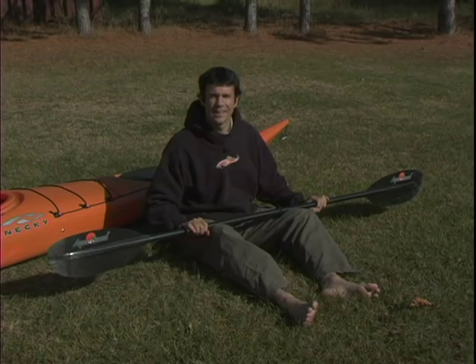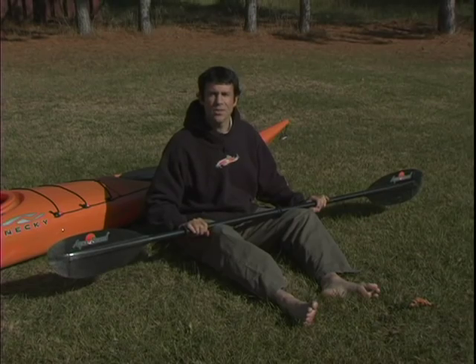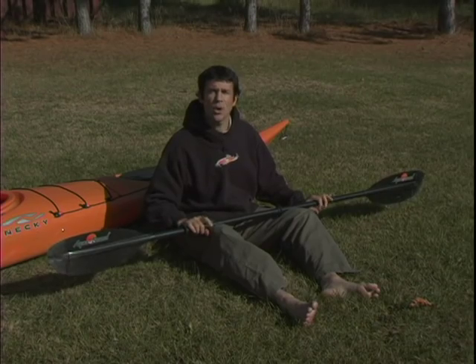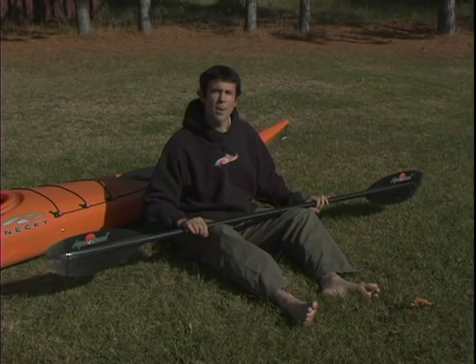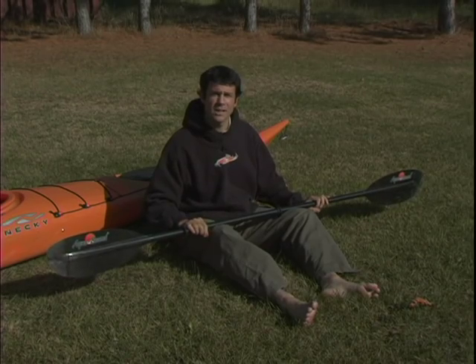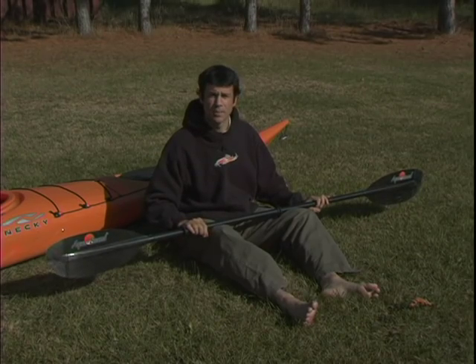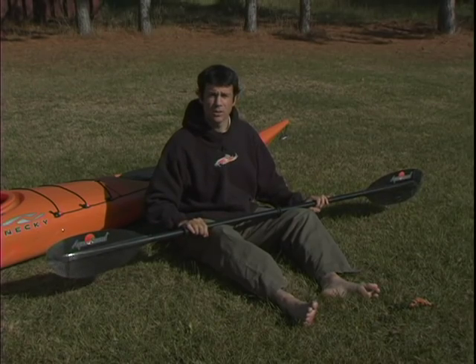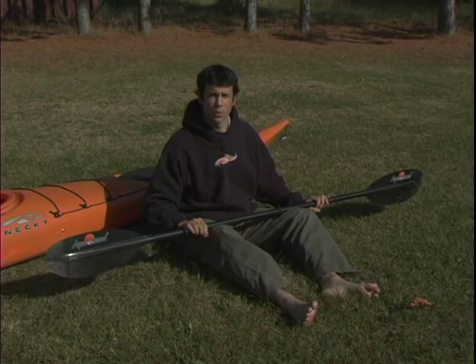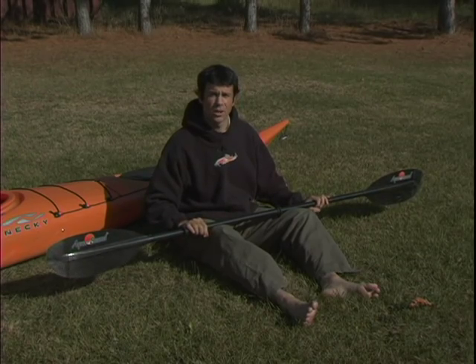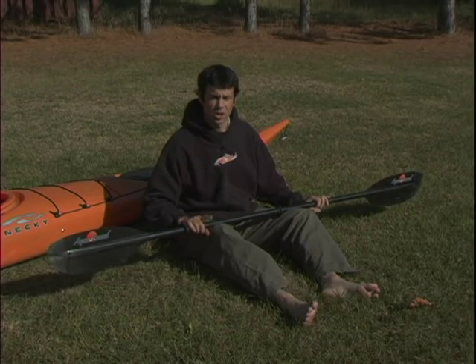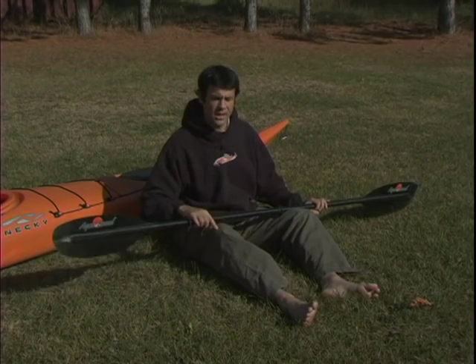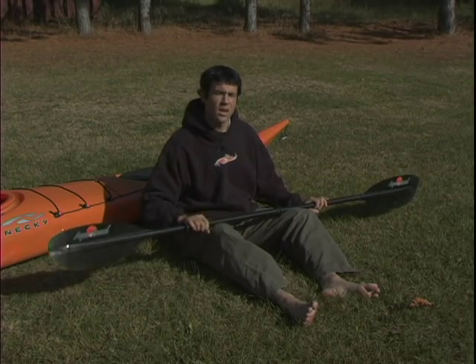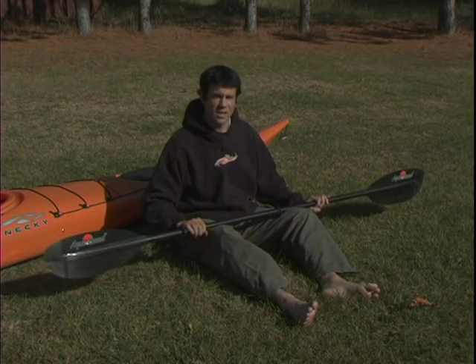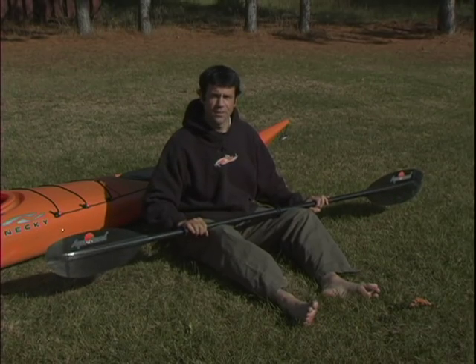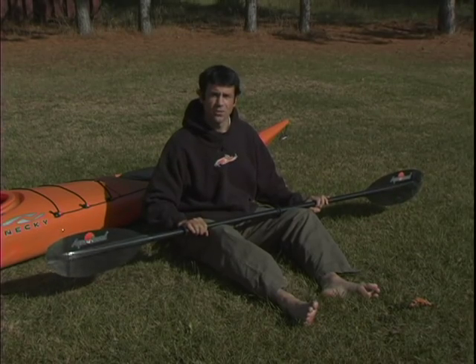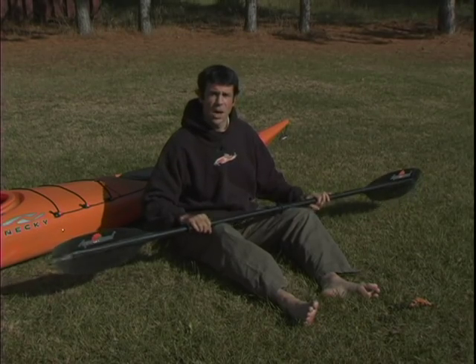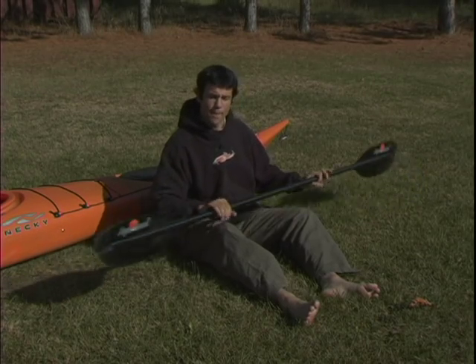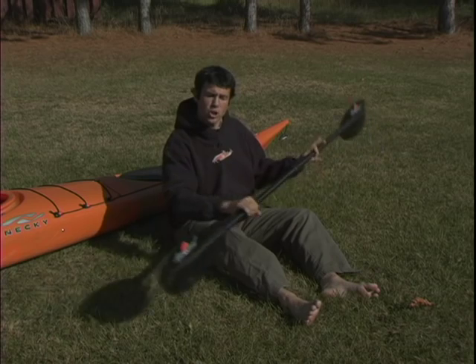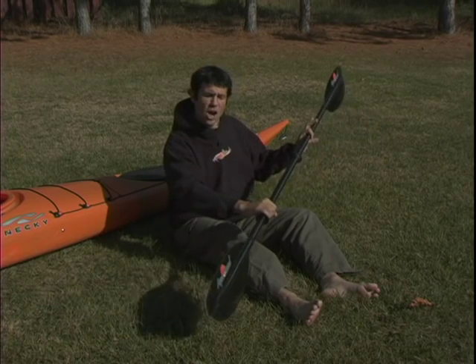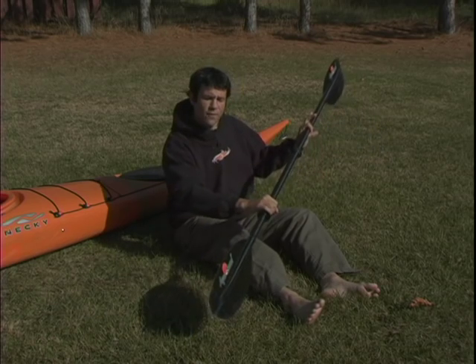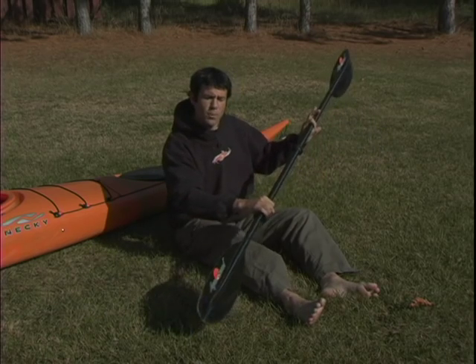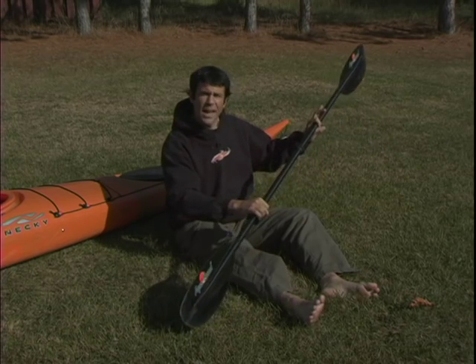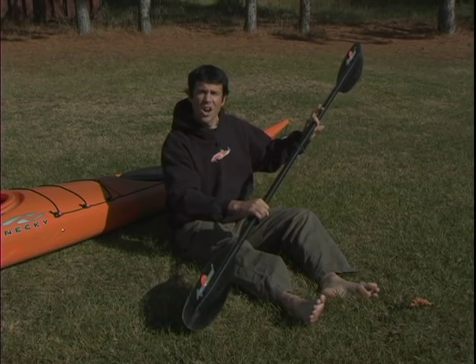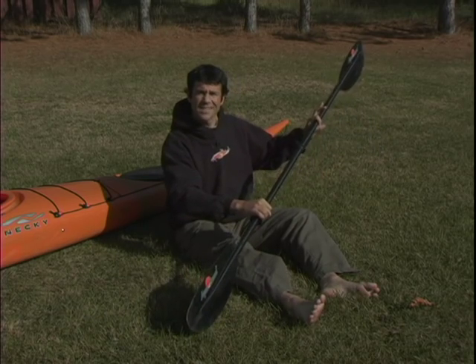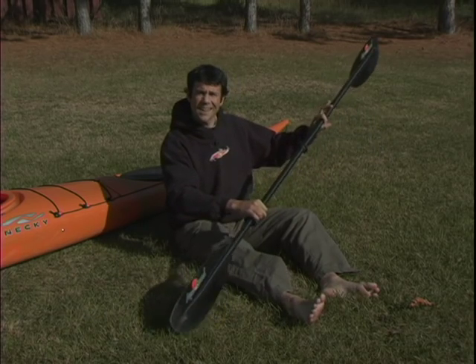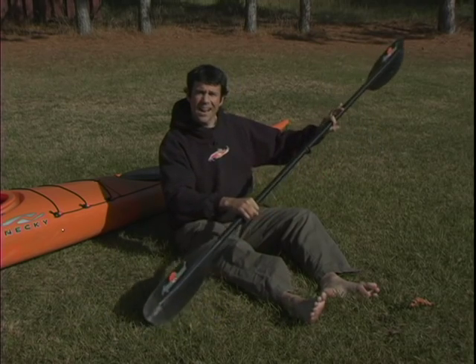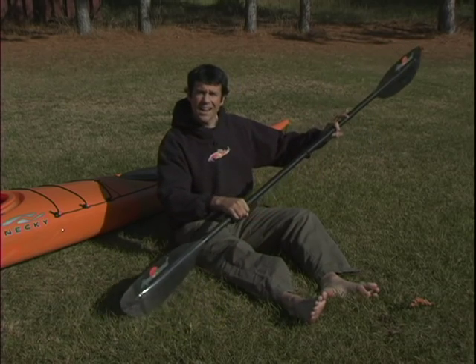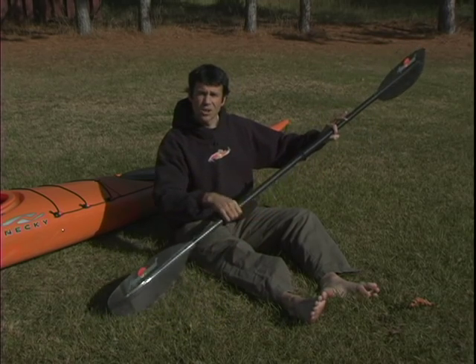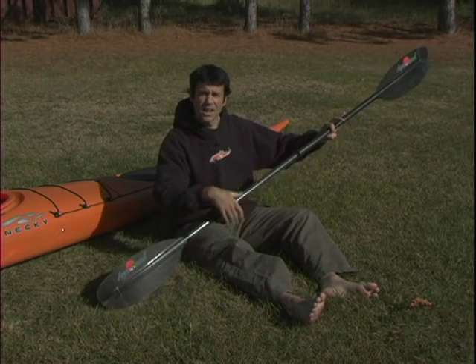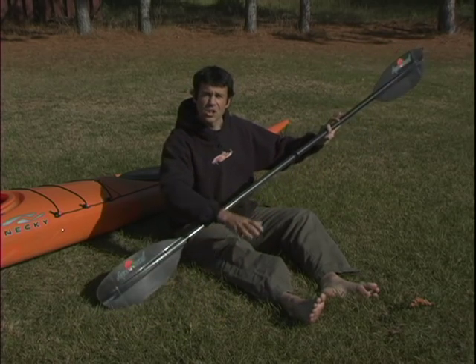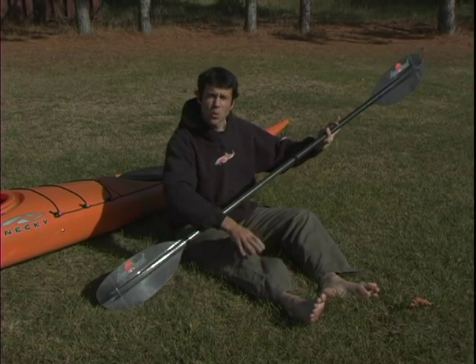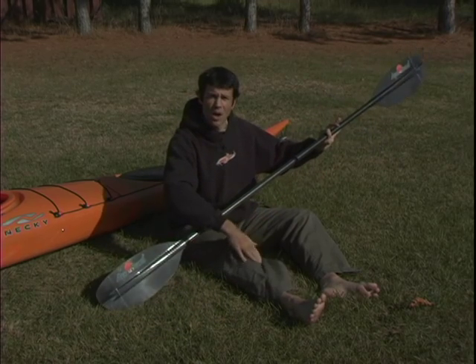Even though your upper body does the bulk of the work, your legs can also get involved by pushing off the foot peg on the side of the kayak that you're taking a stroke on.